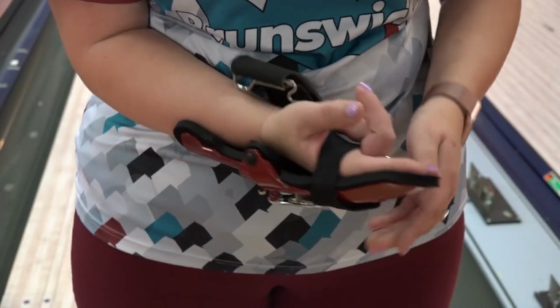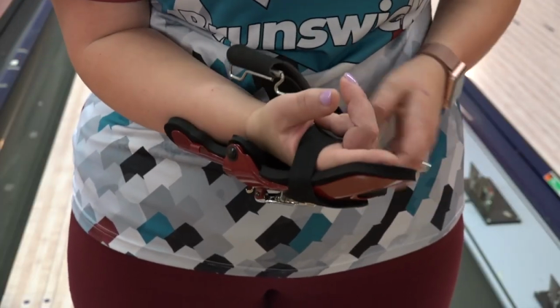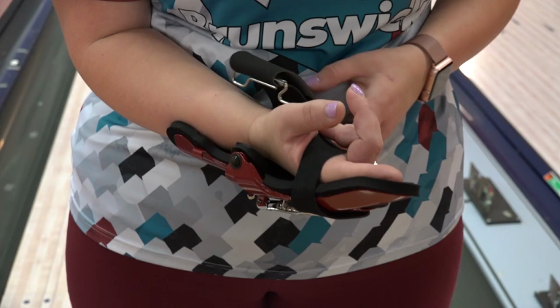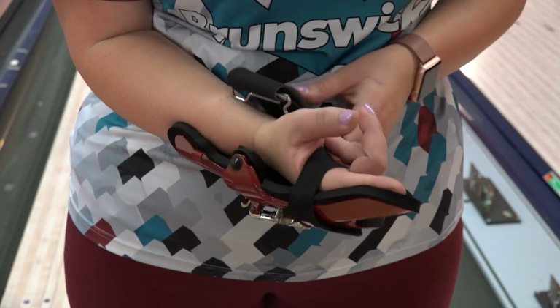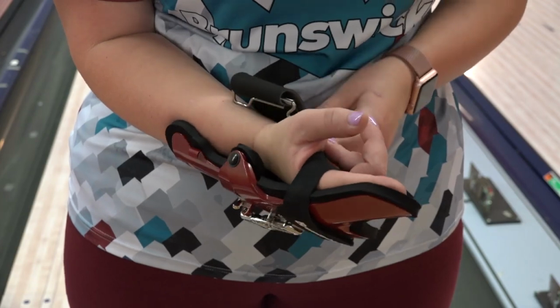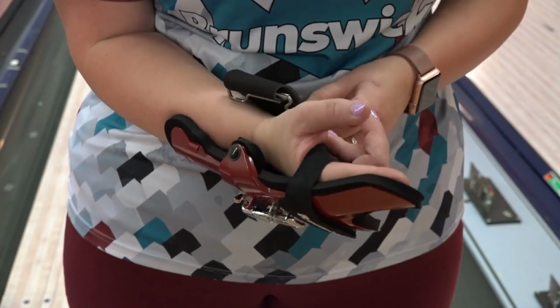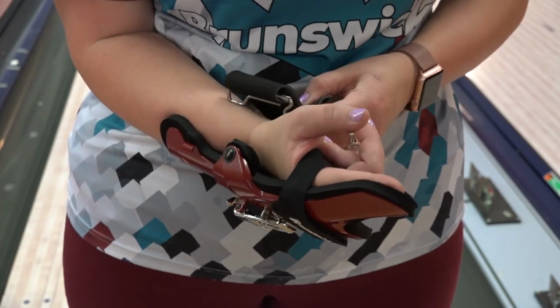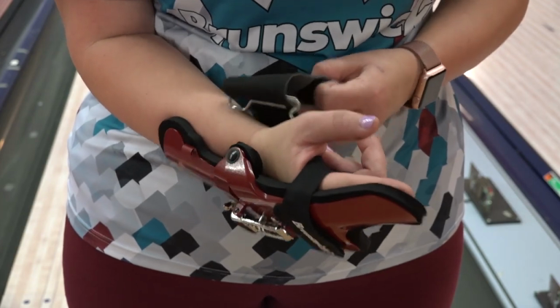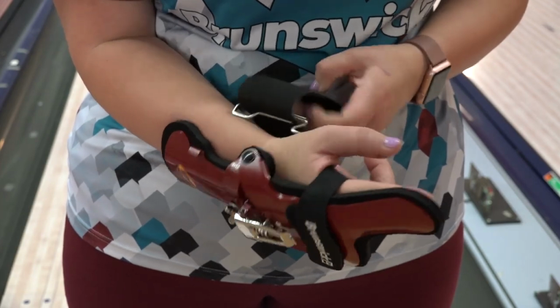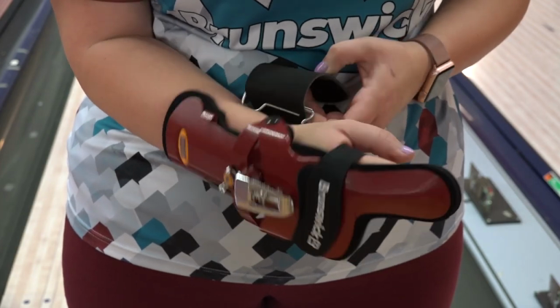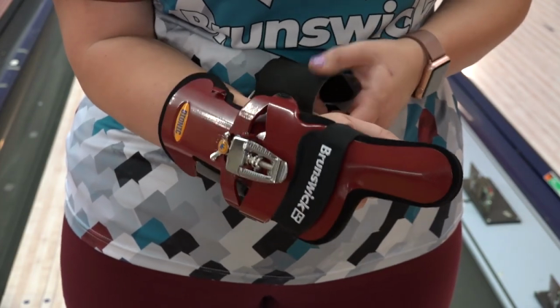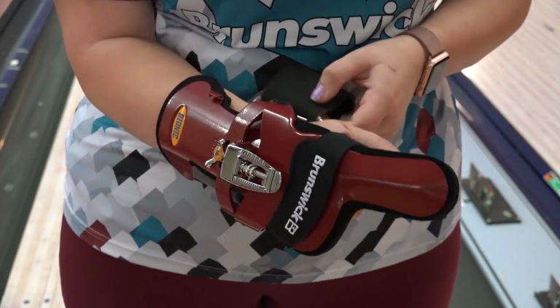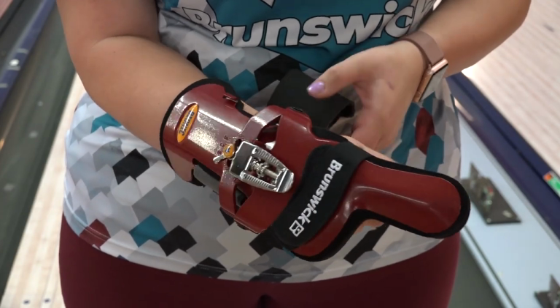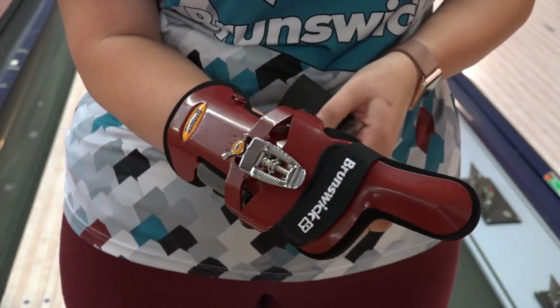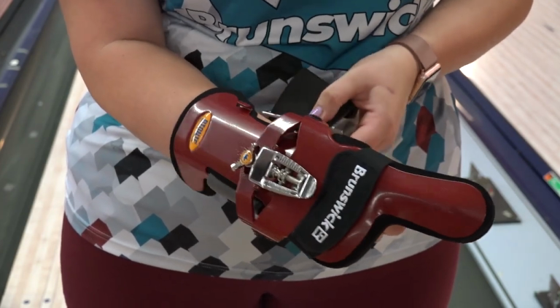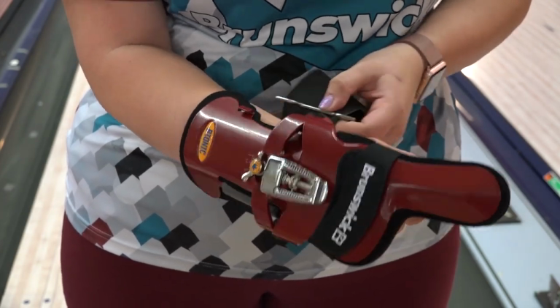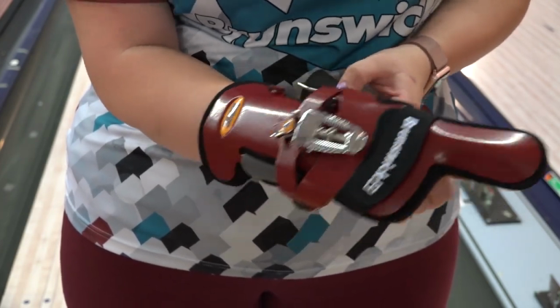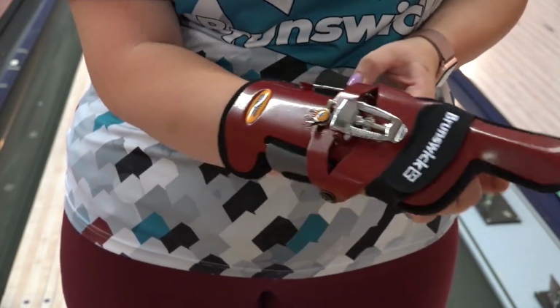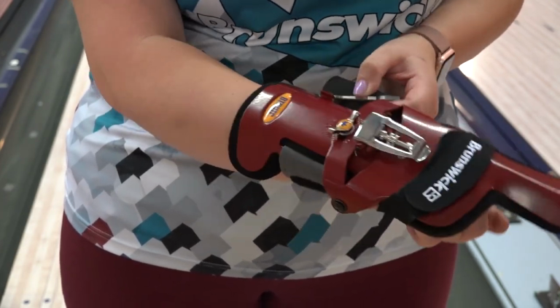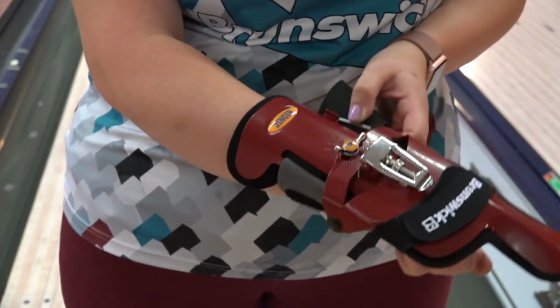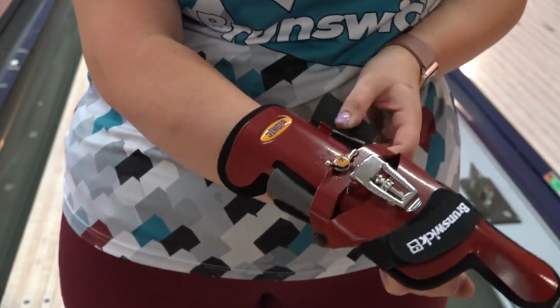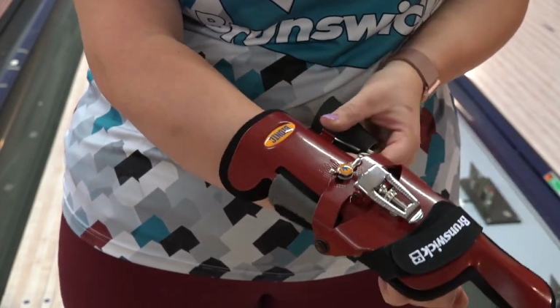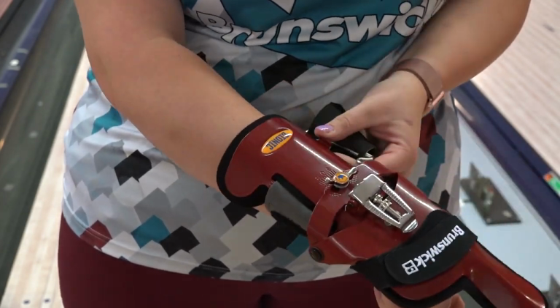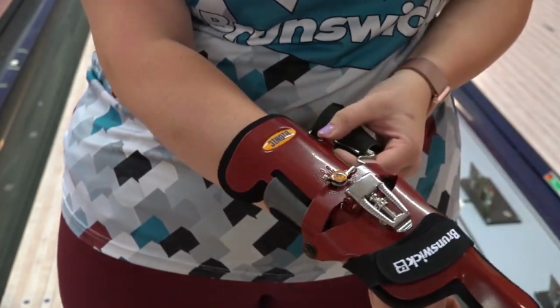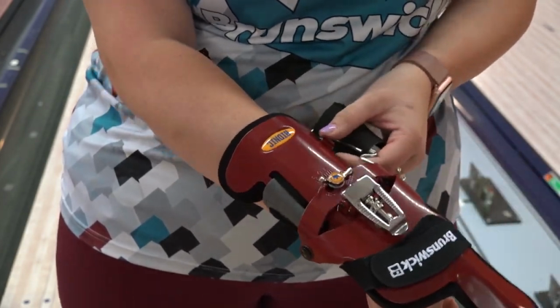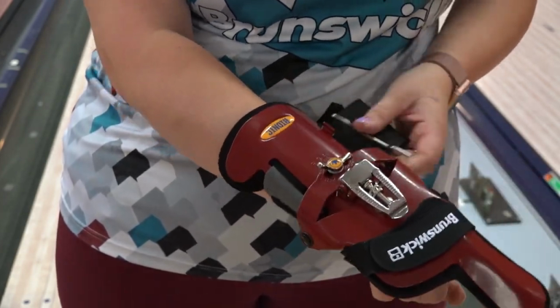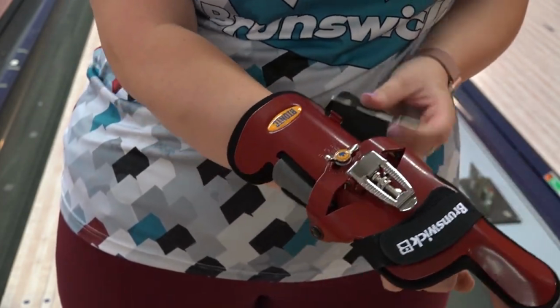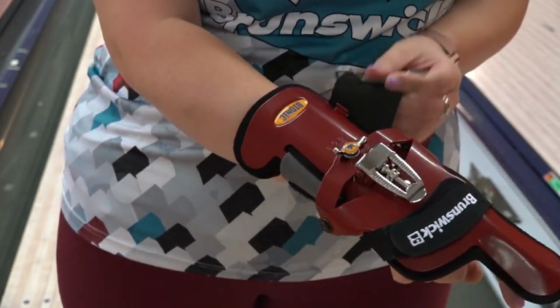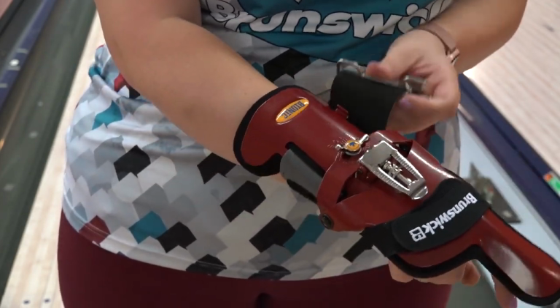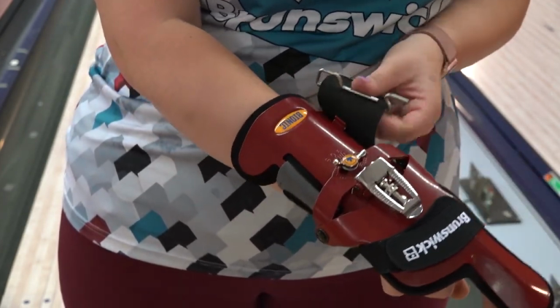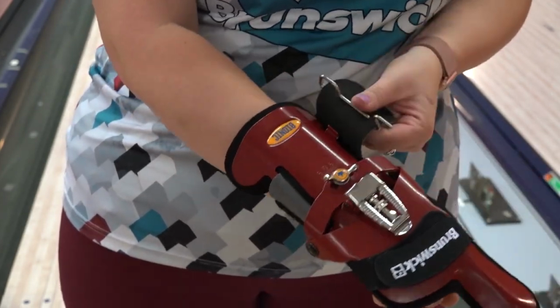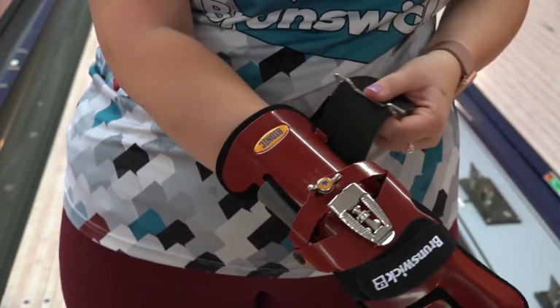The extended index finger option provides maximum support and rotation potential.